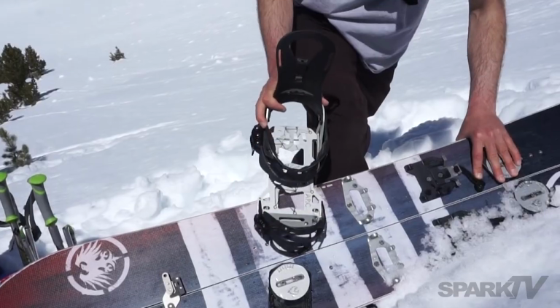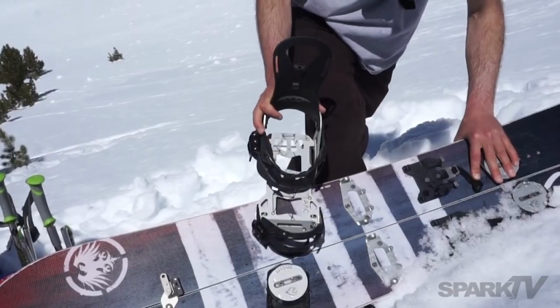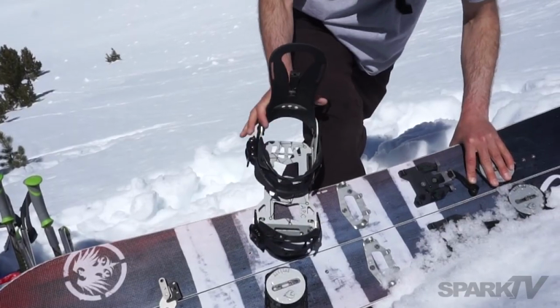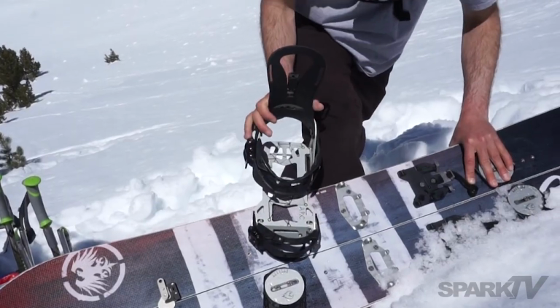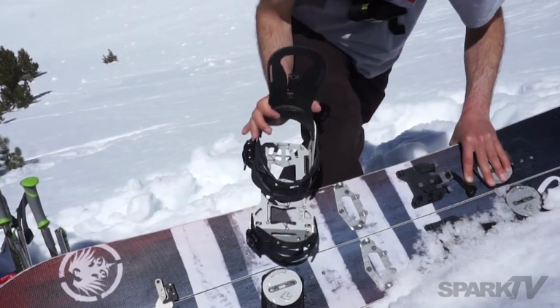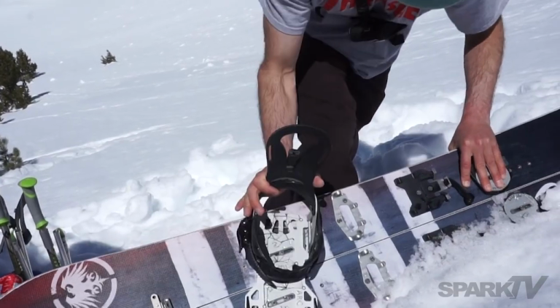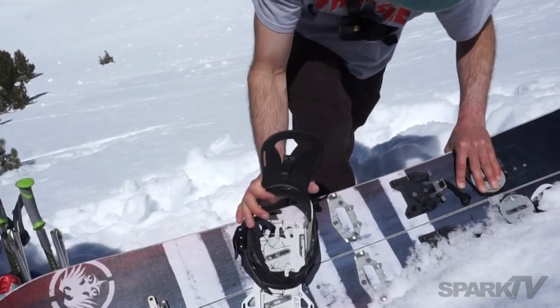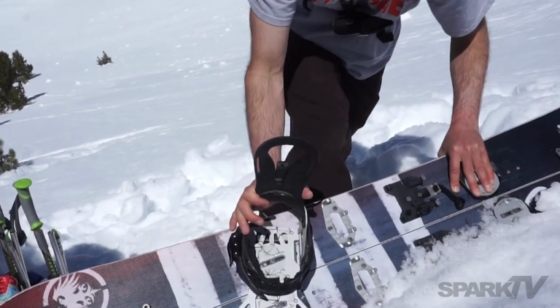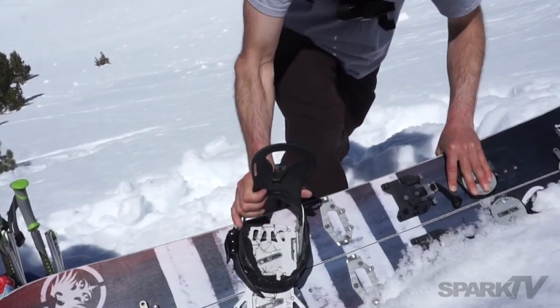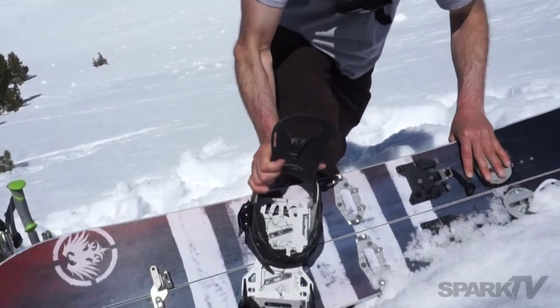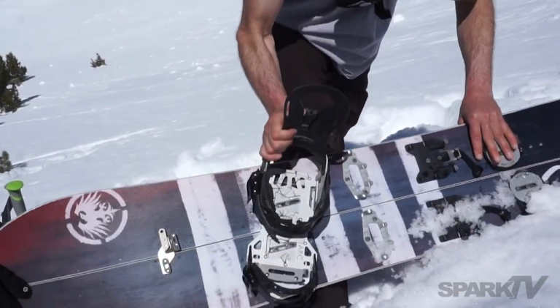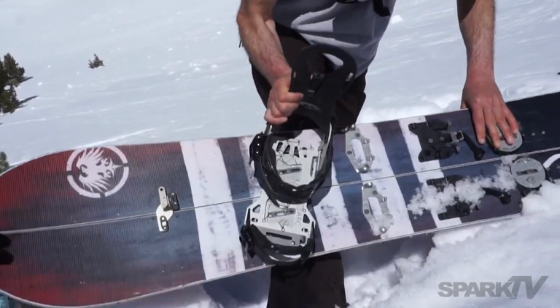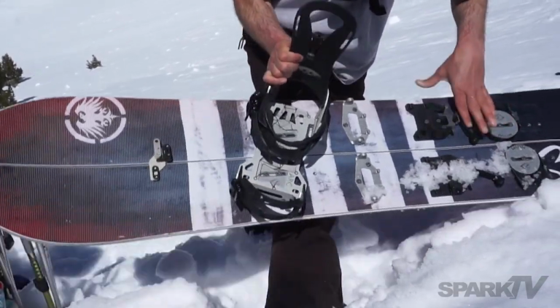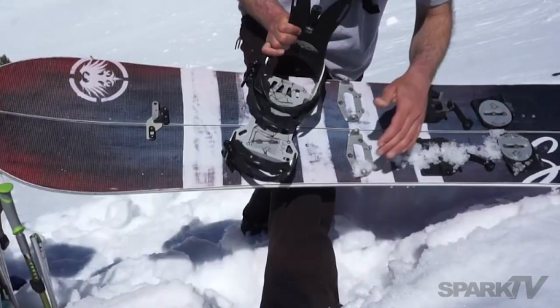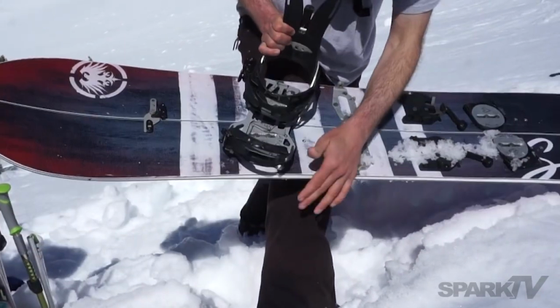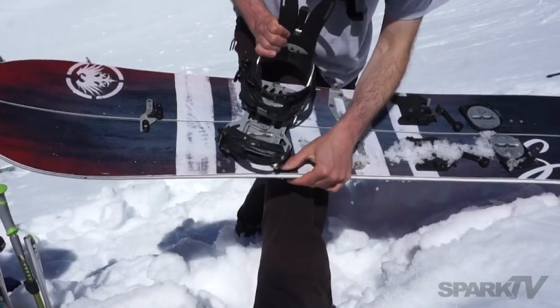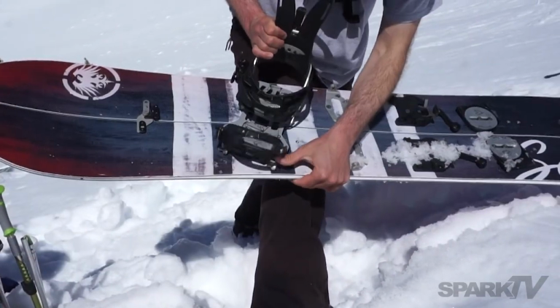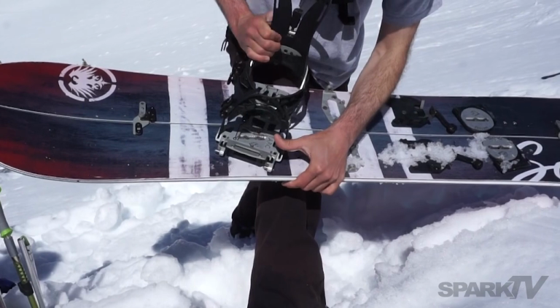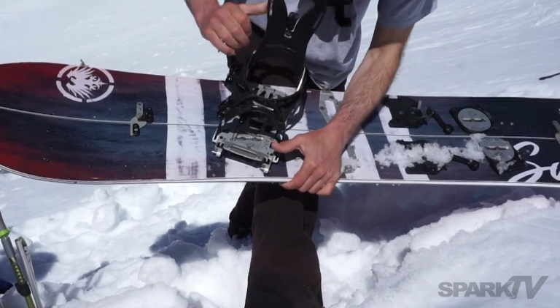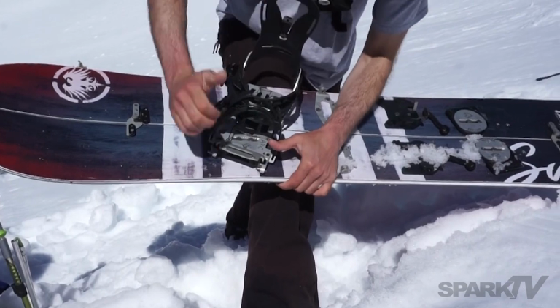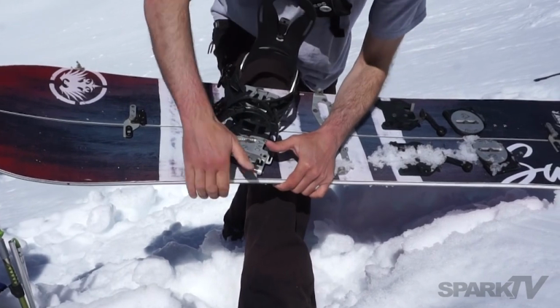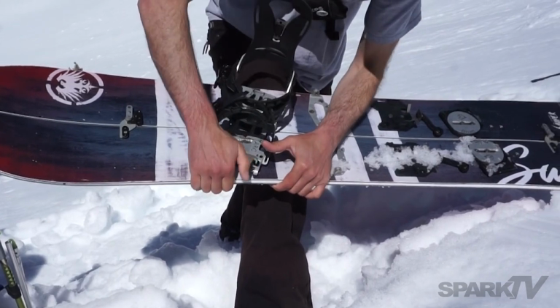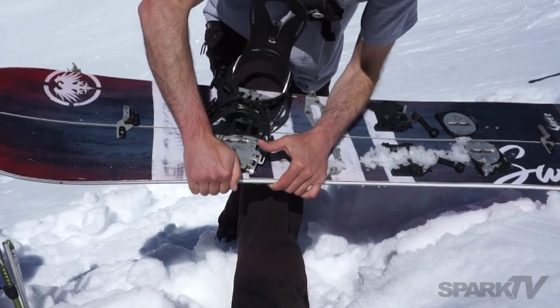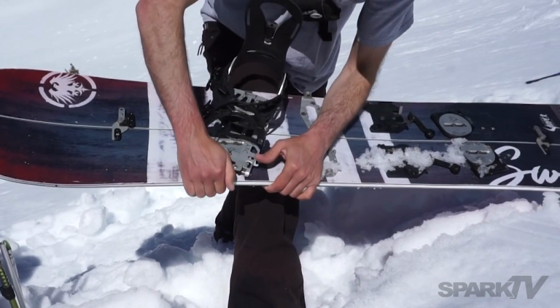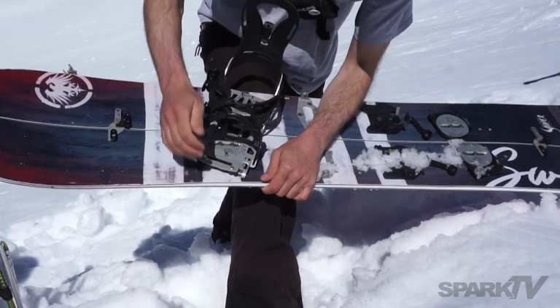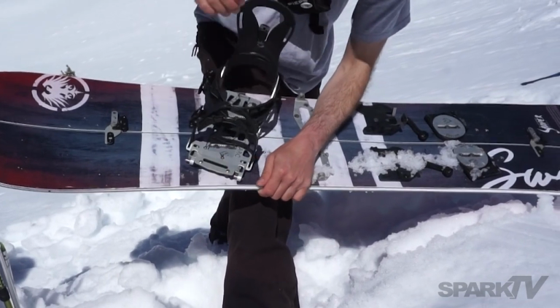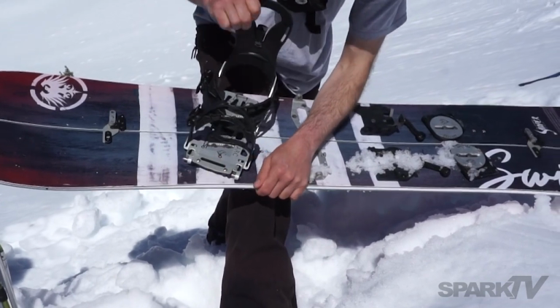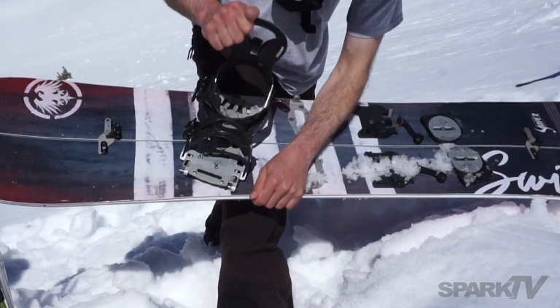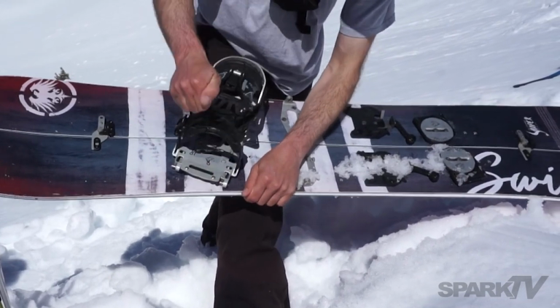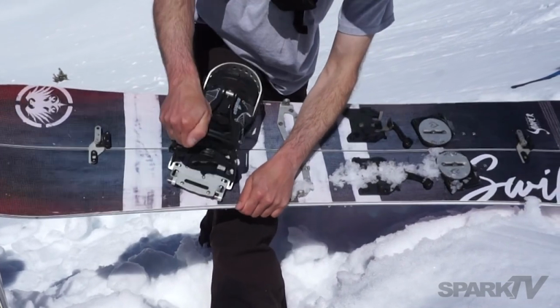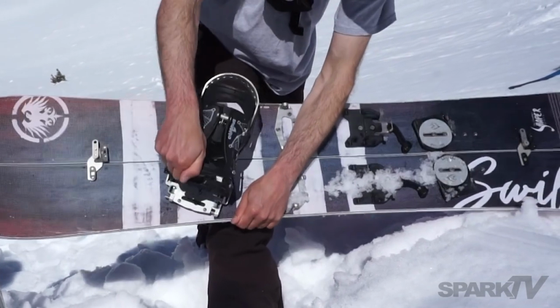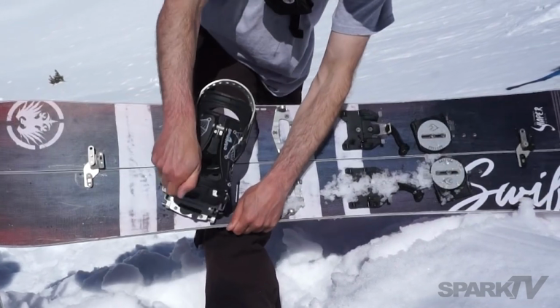The same snap ramp that locks you into tour mode will also lock you into ride mode for the descent.